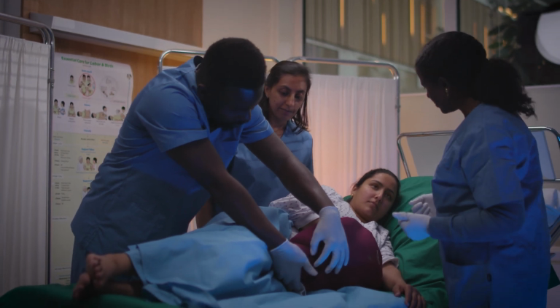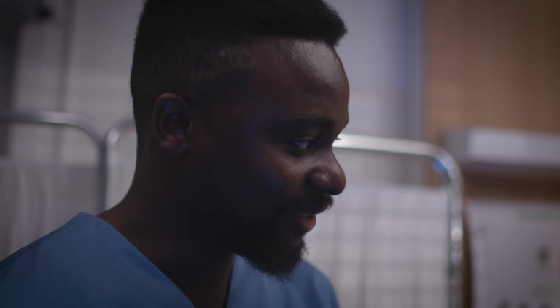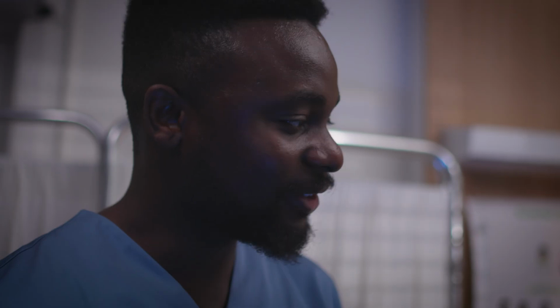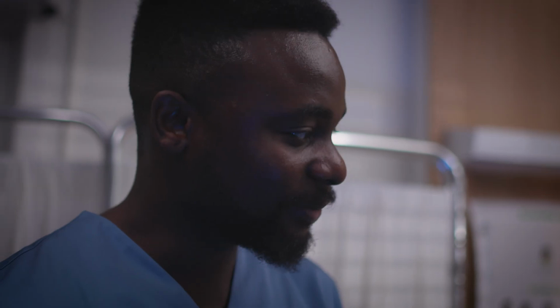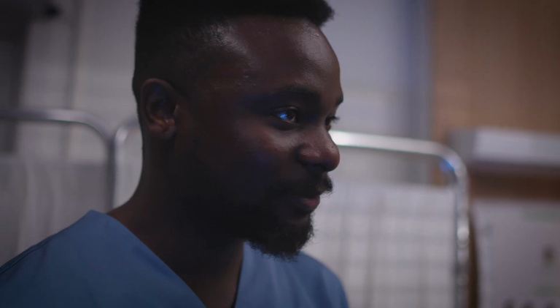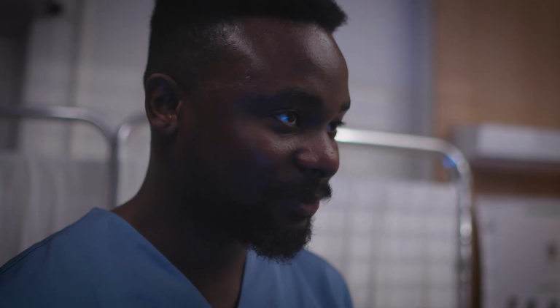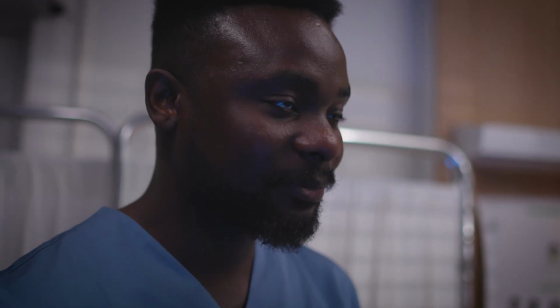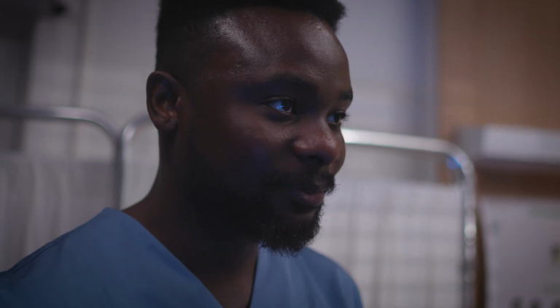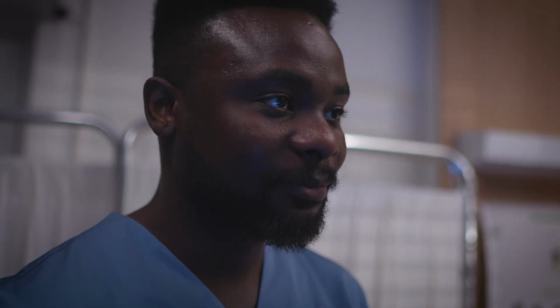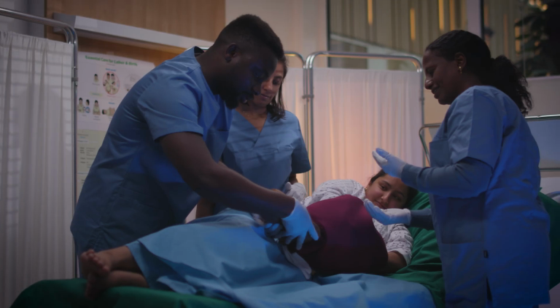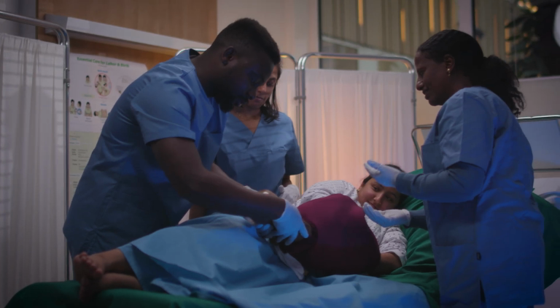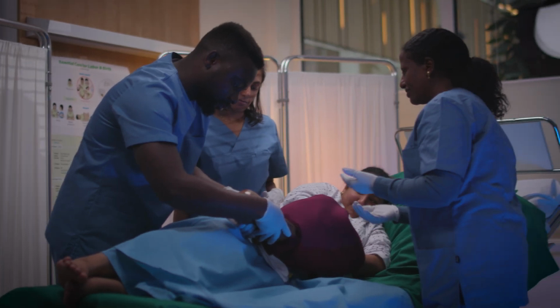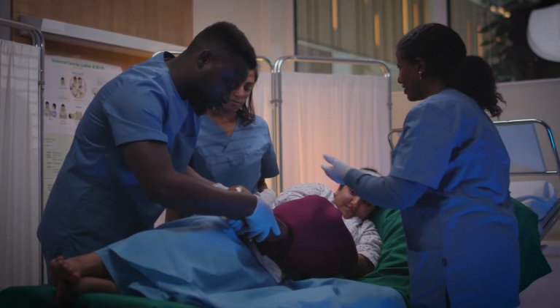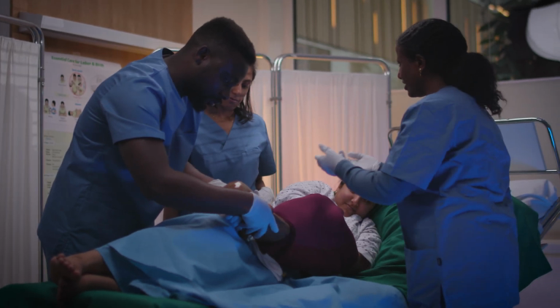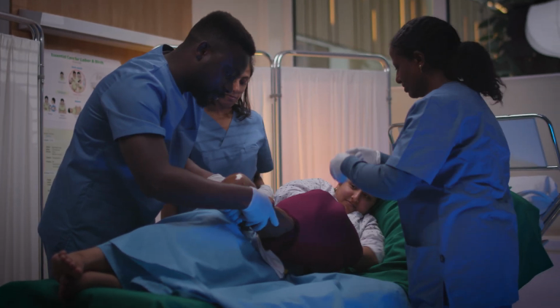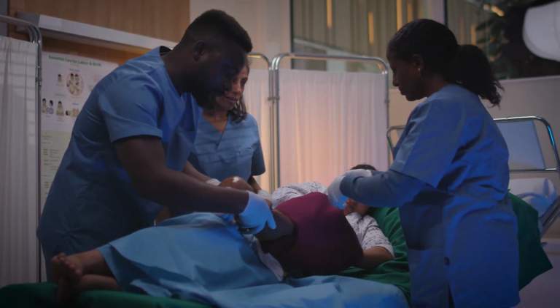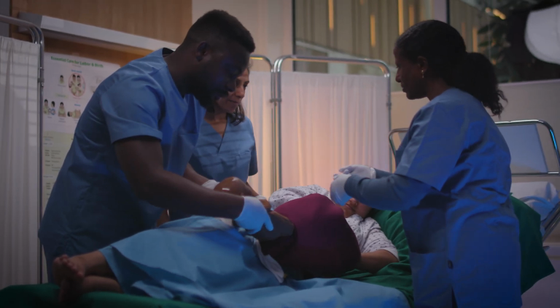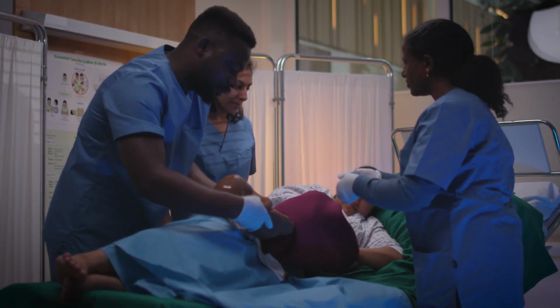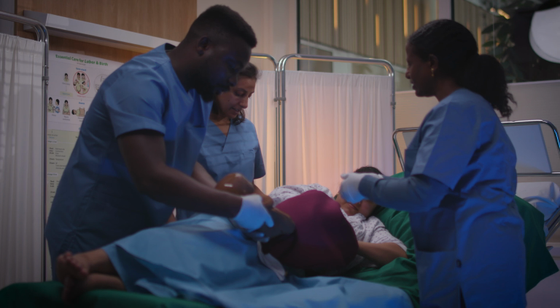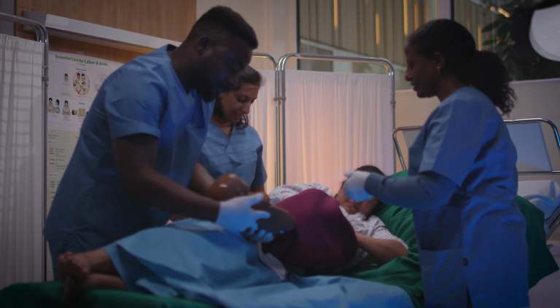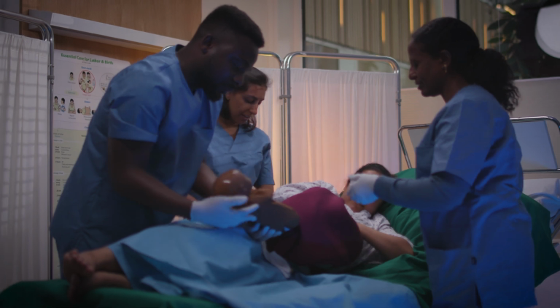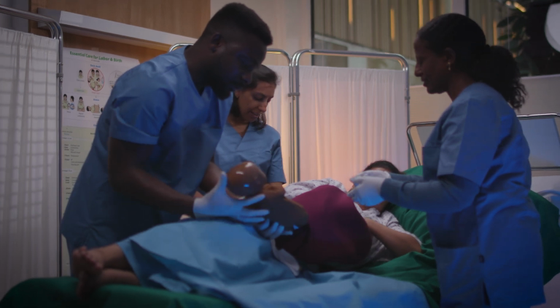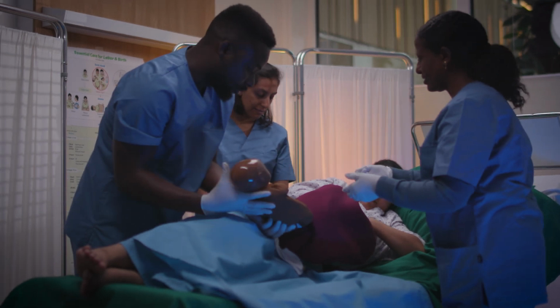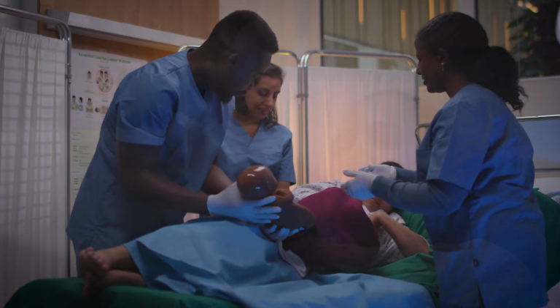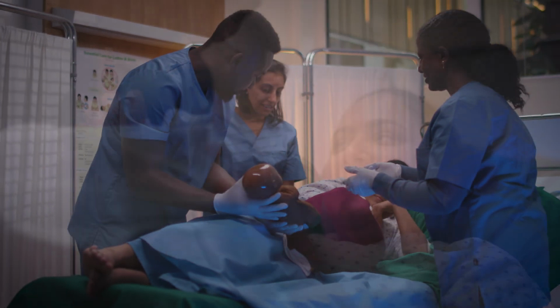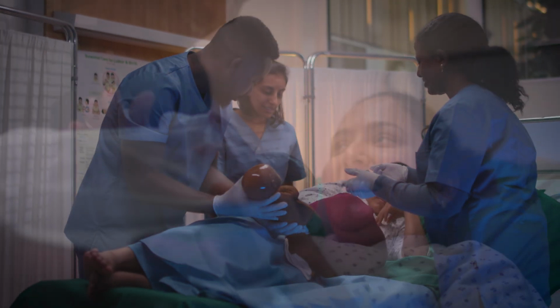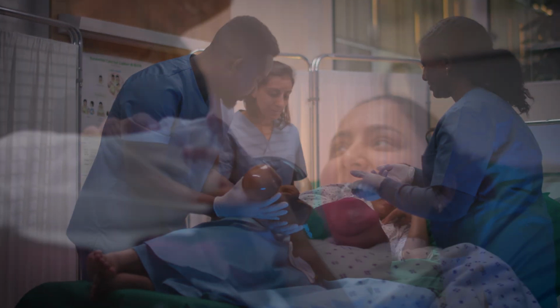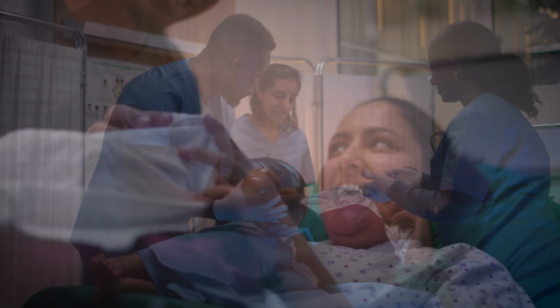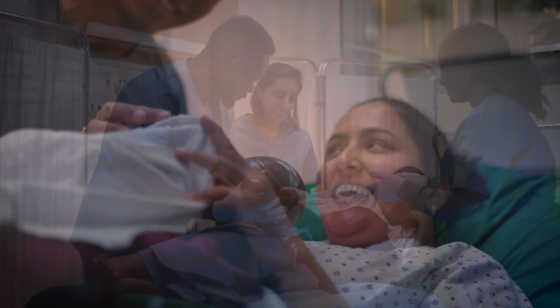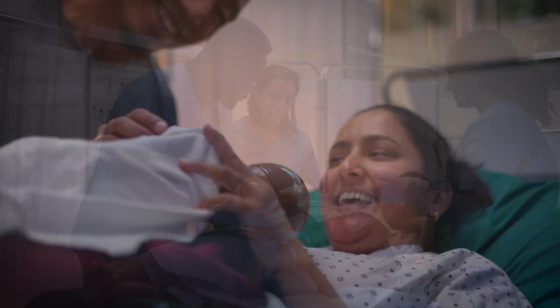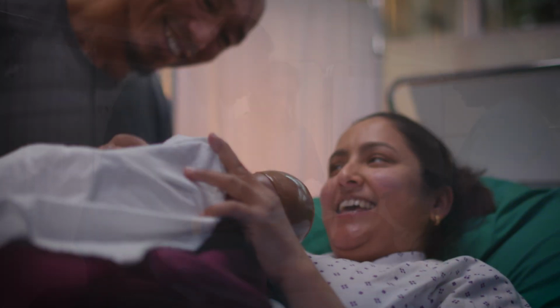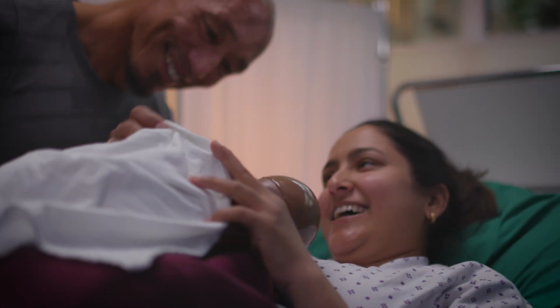With Mama Berthi, you'll learn how to keep normal births normal, and safe surgical care for all women who need it. Everywhere.